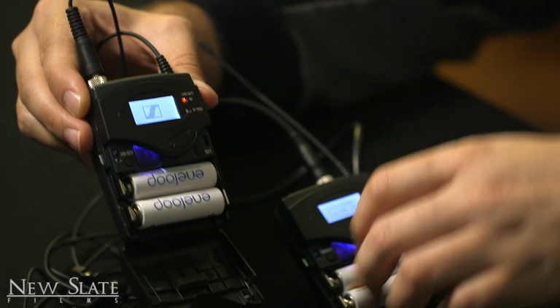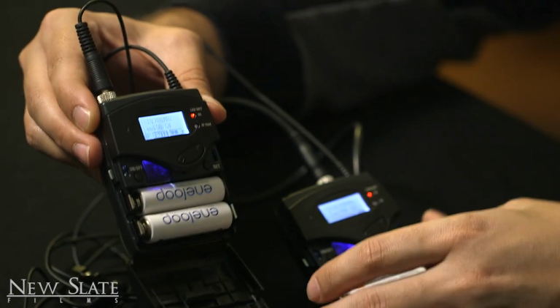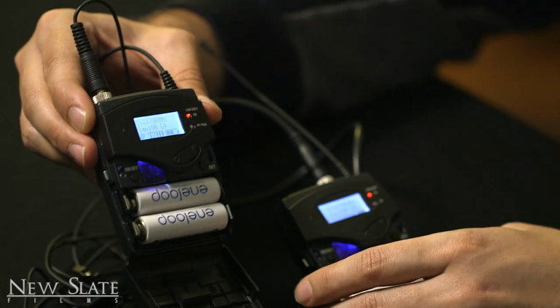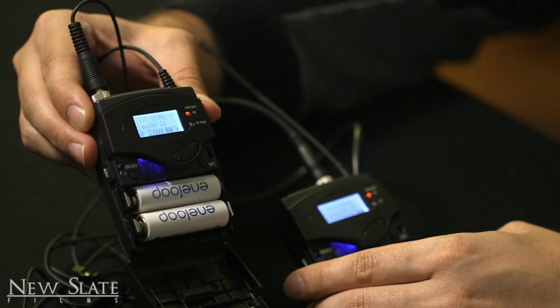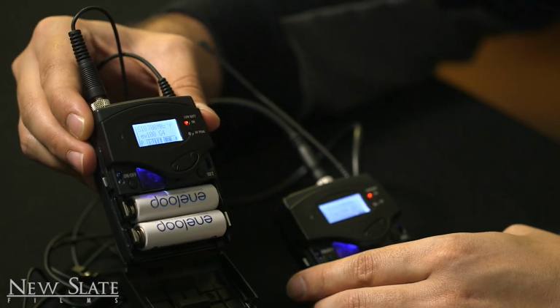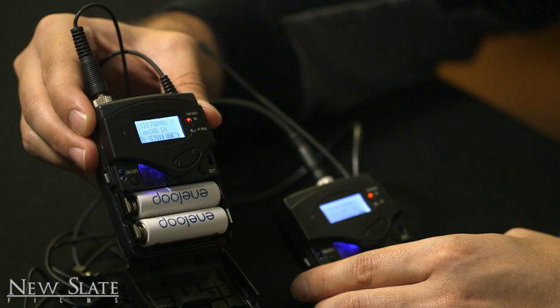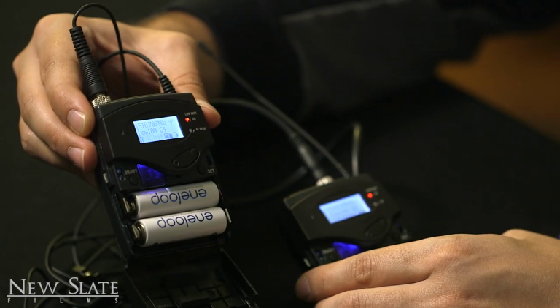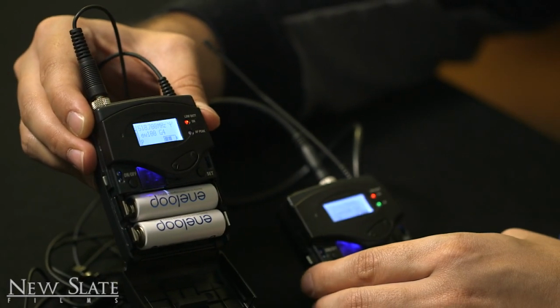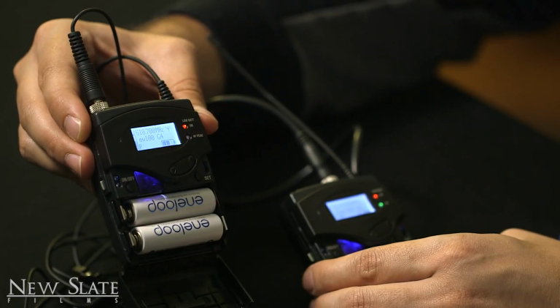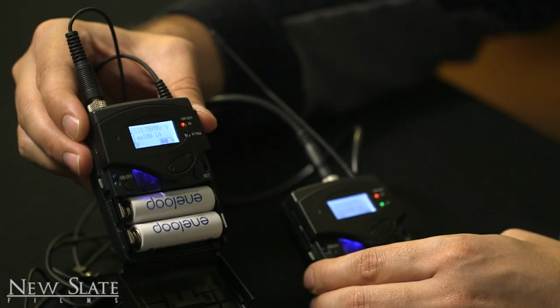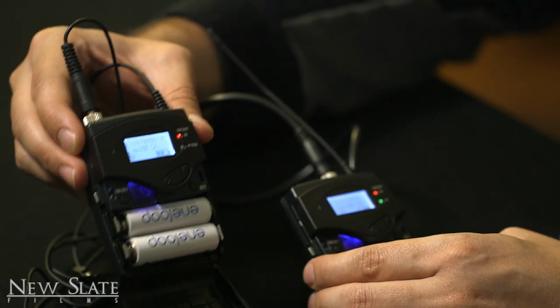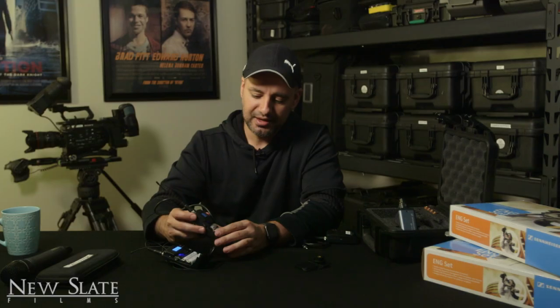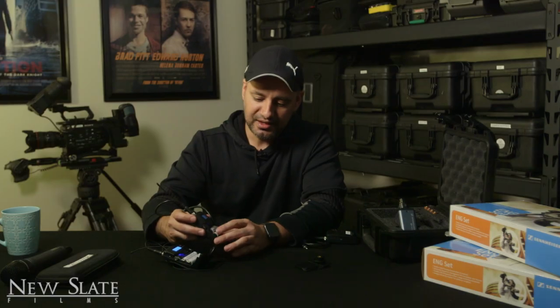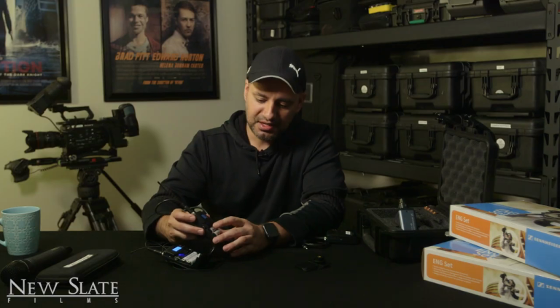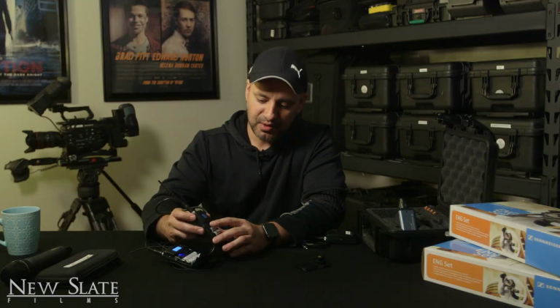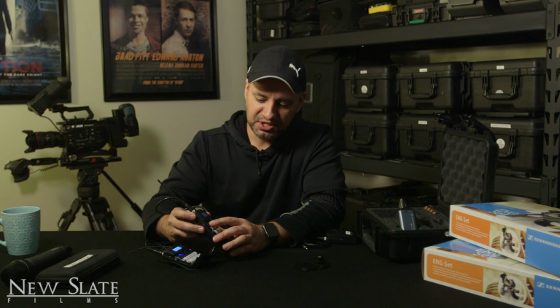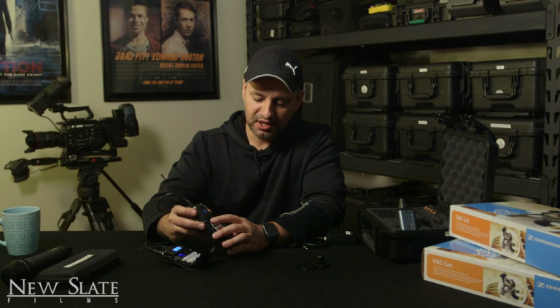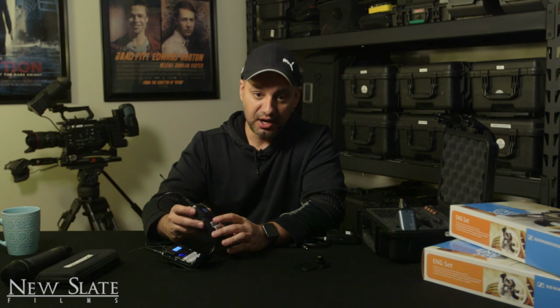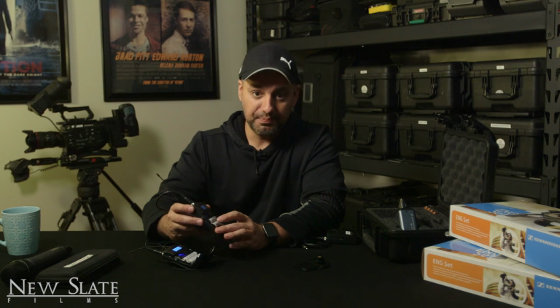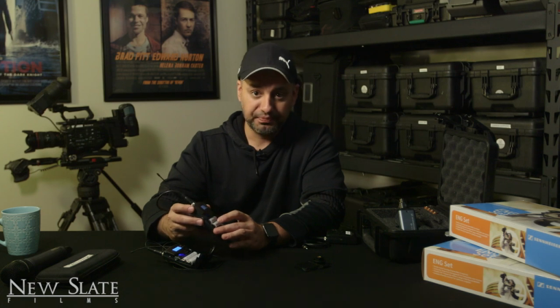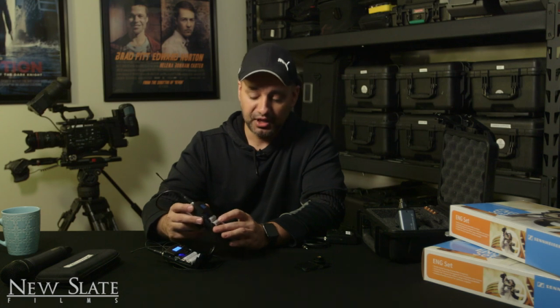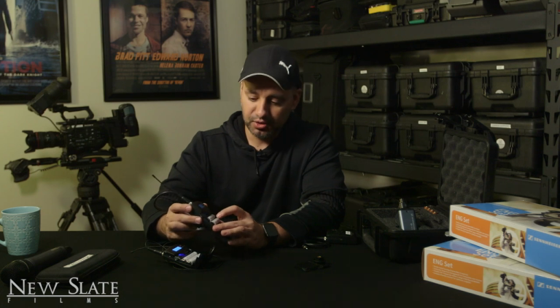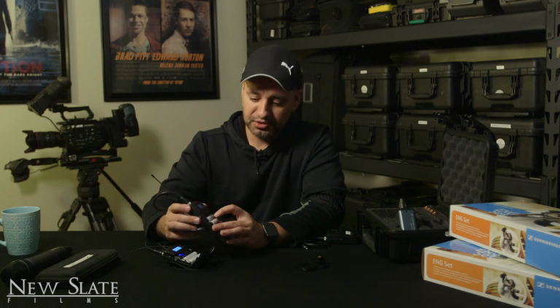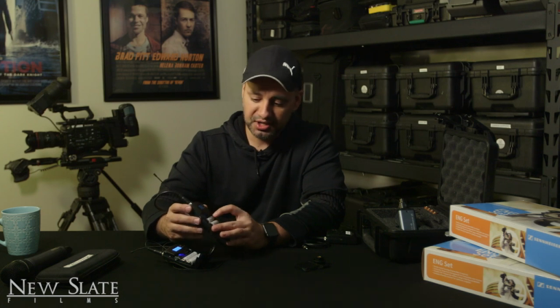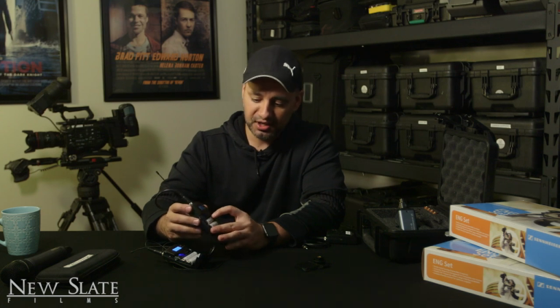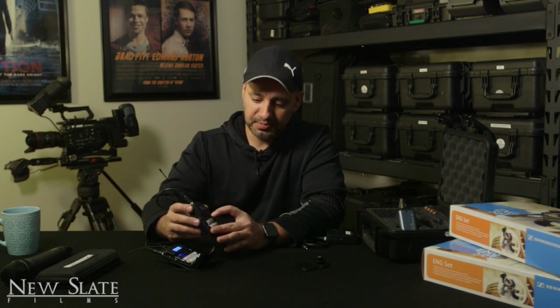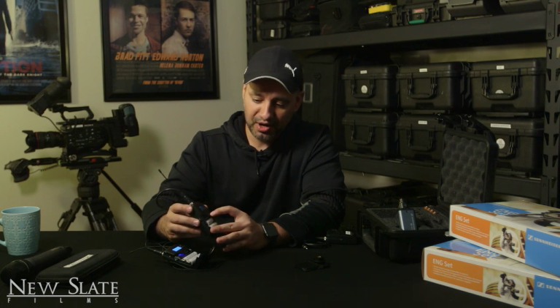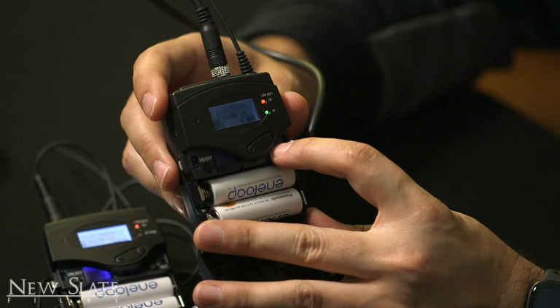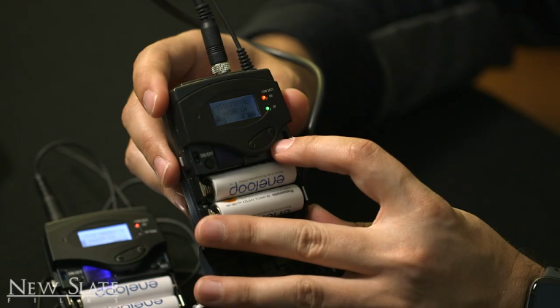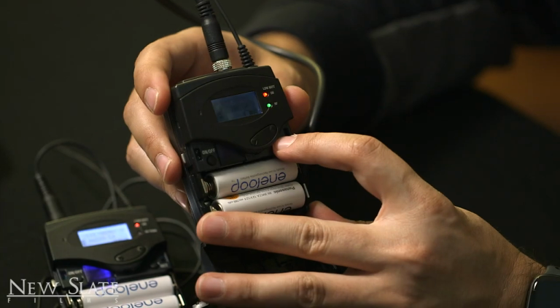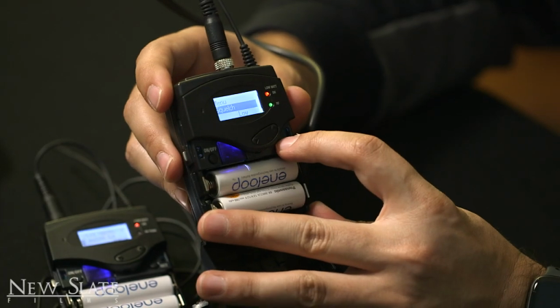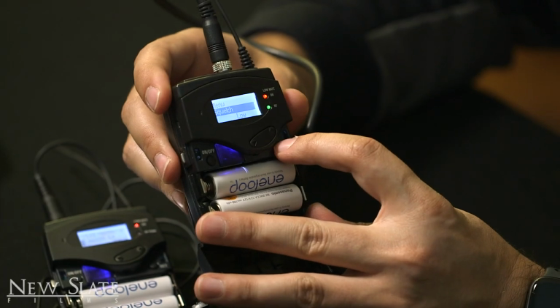Go ahead and open the receiver — there are two buttons on the side, just press those to open it. You want to turn it on by holding the button for about three seconds. Then do the same thing with the transmitter. I typically do the receiver first, then hold down and do the transmitter second. Now they're both turned on. To set things up, press the Set button.